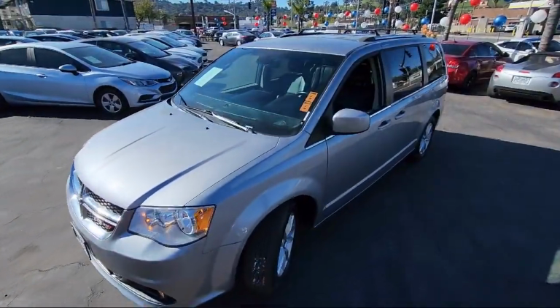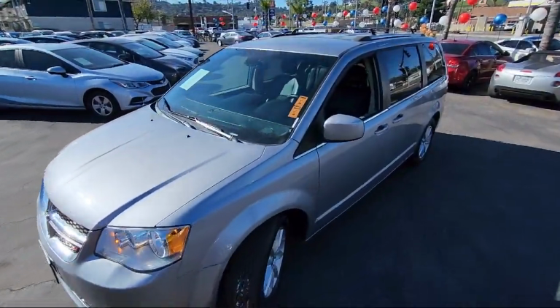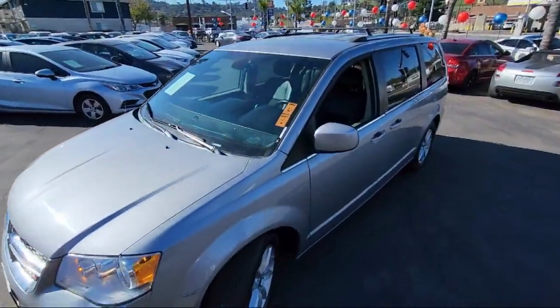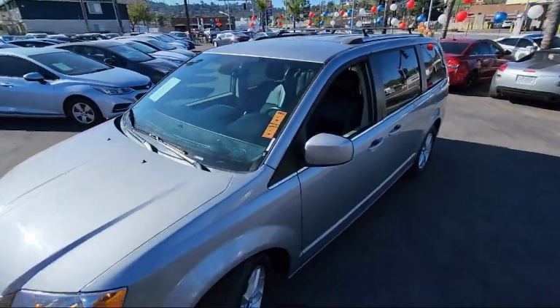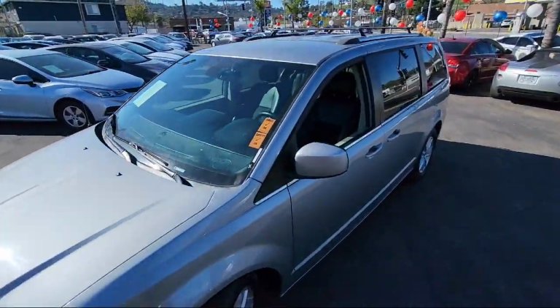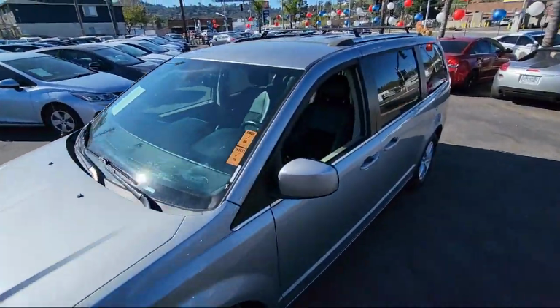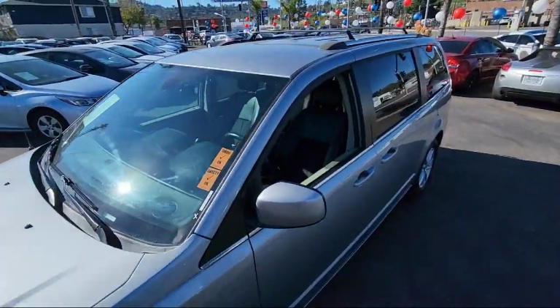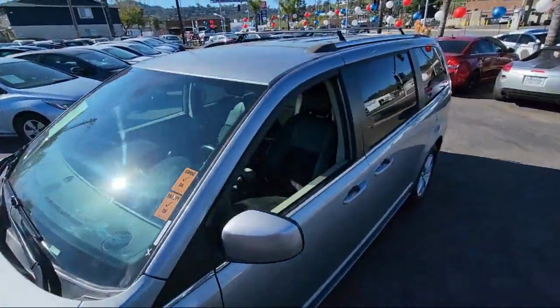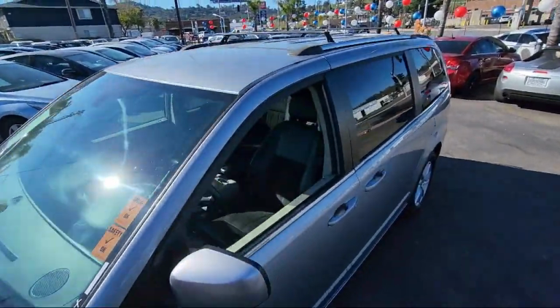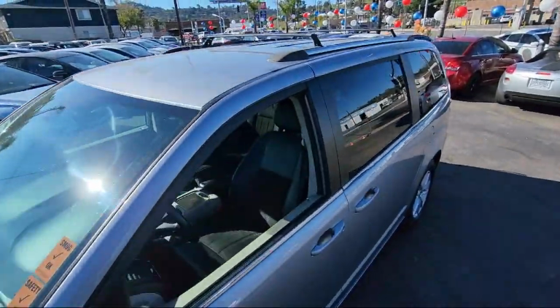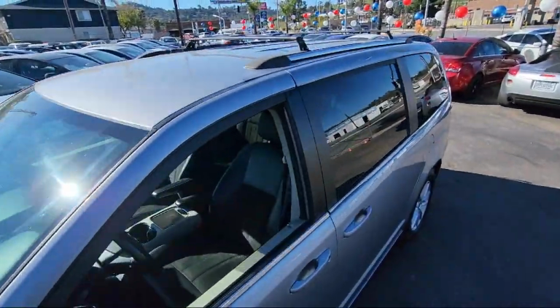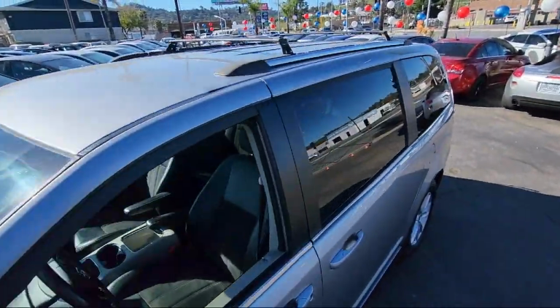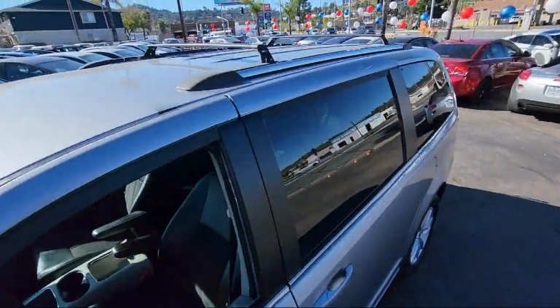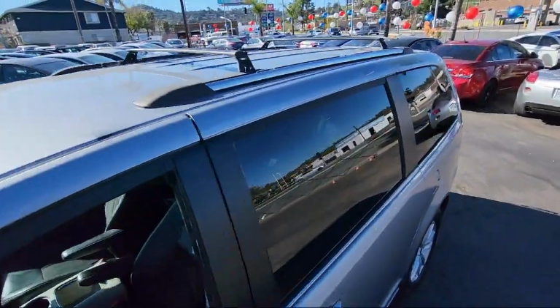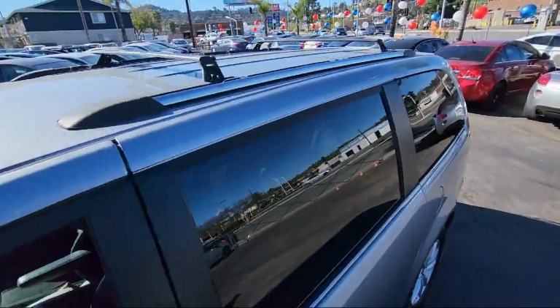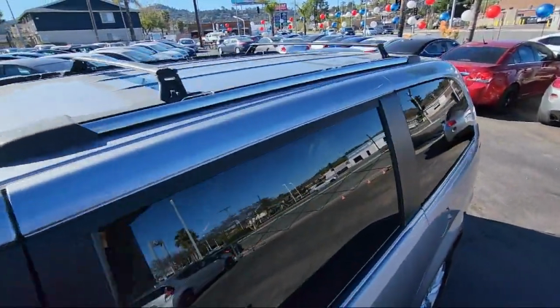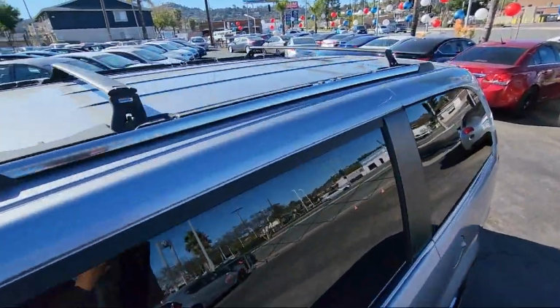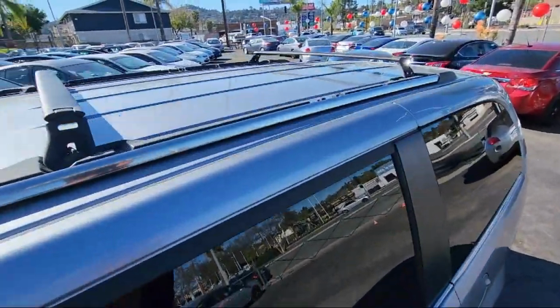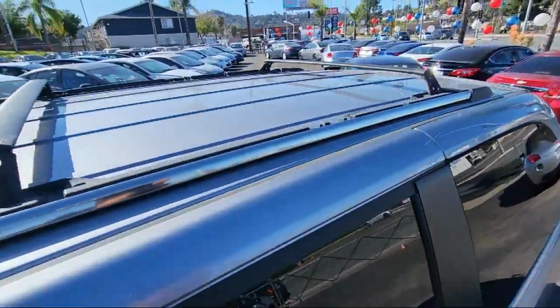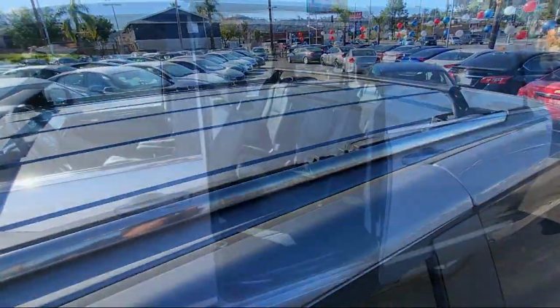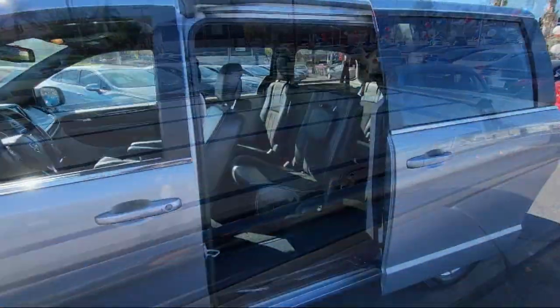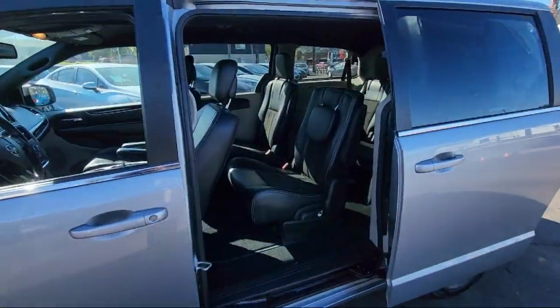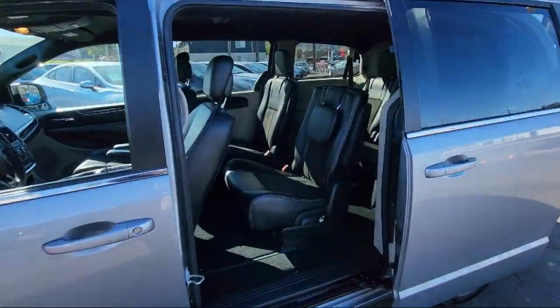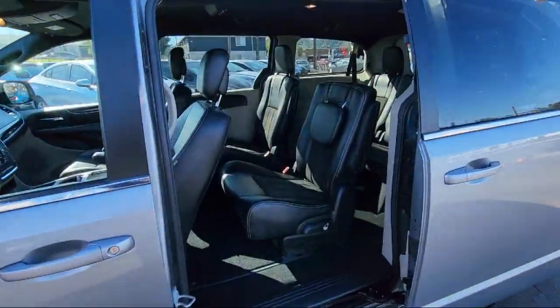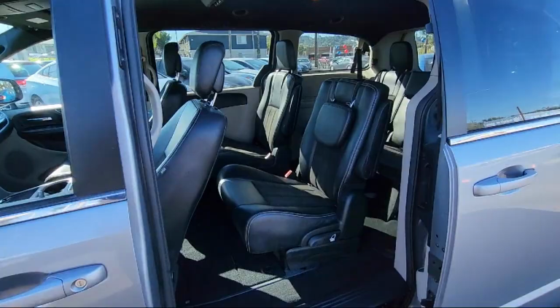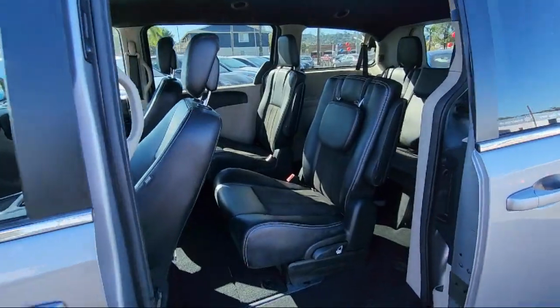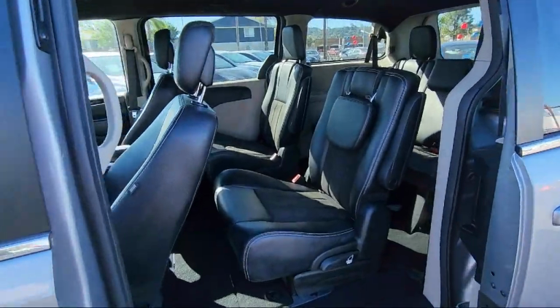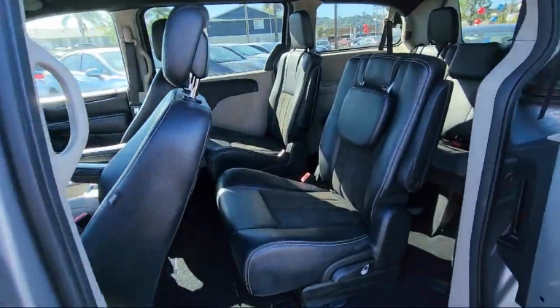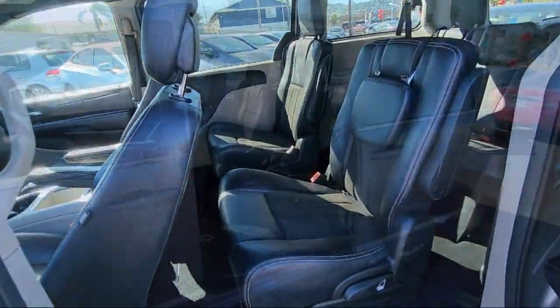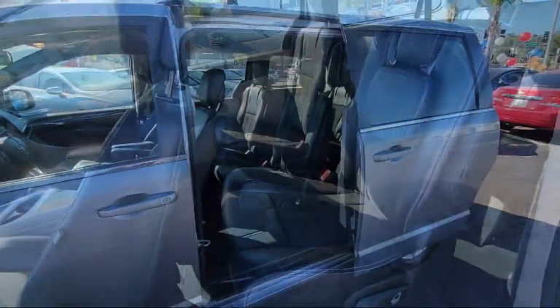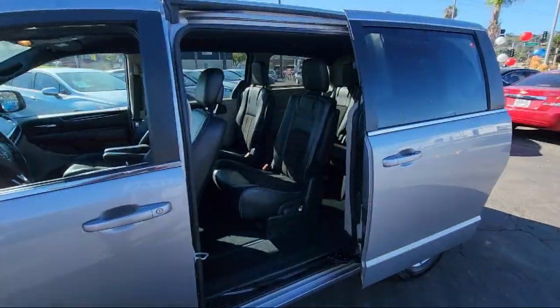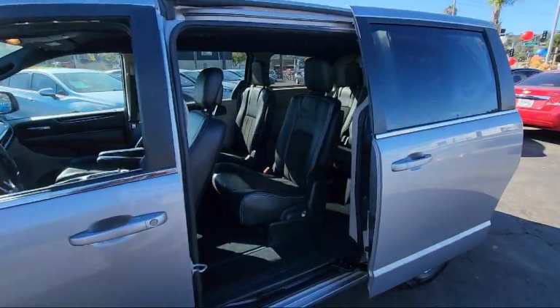Outside temperature display, touring suspension, and has less than 40,000 miles on the odometer.